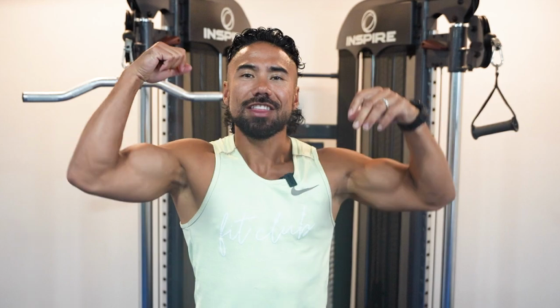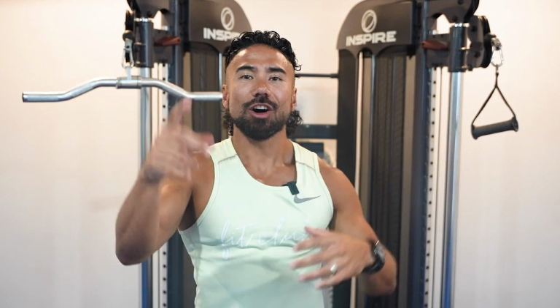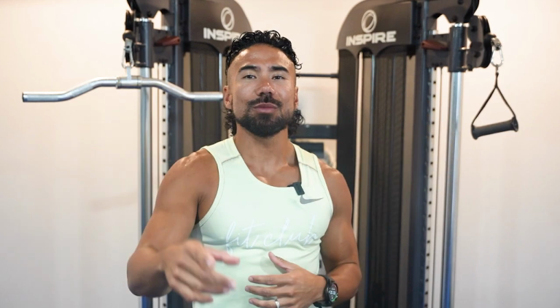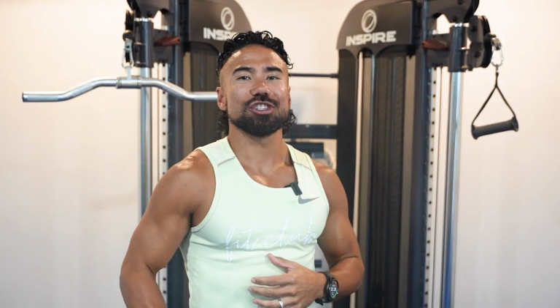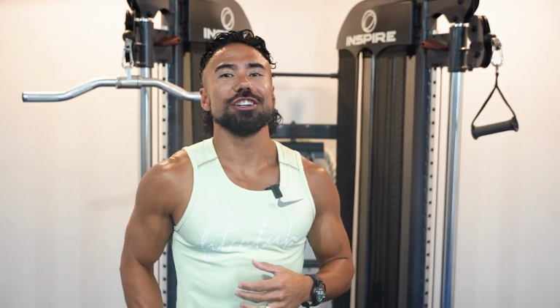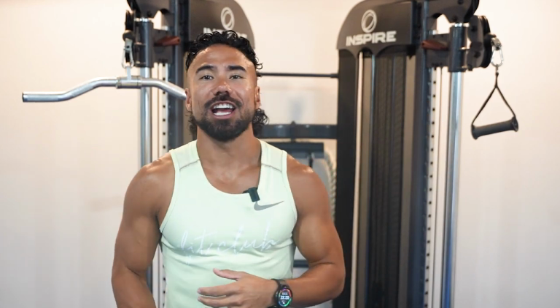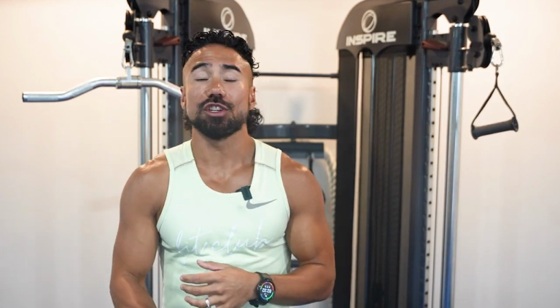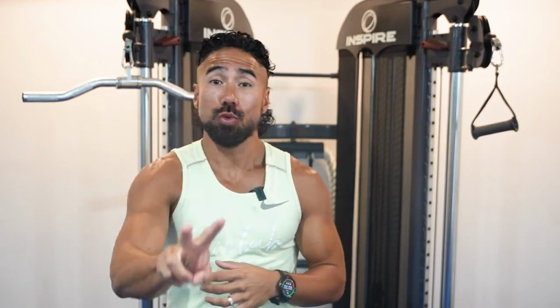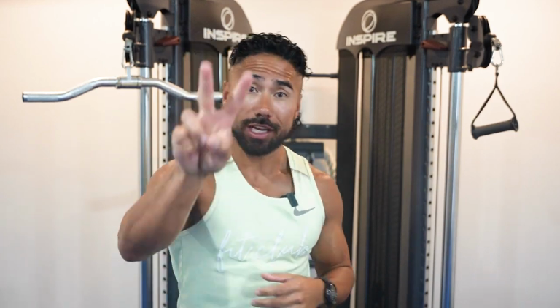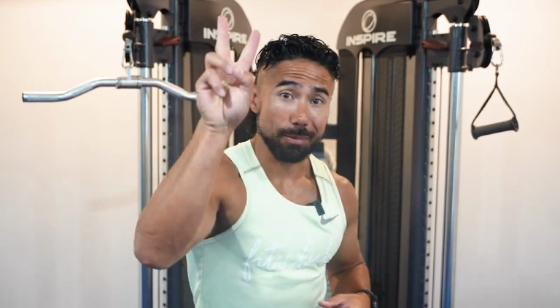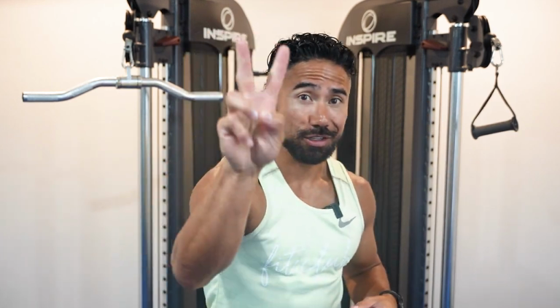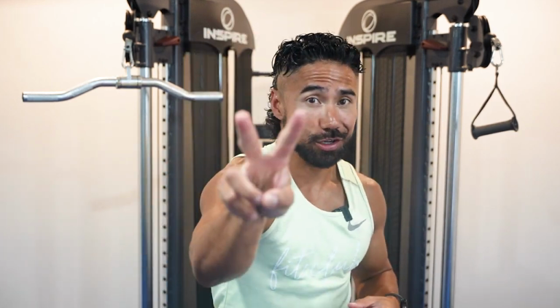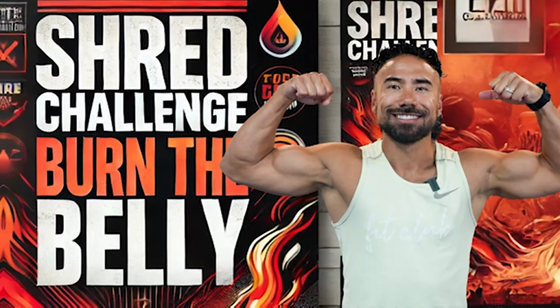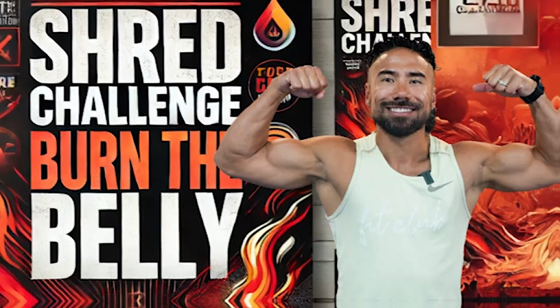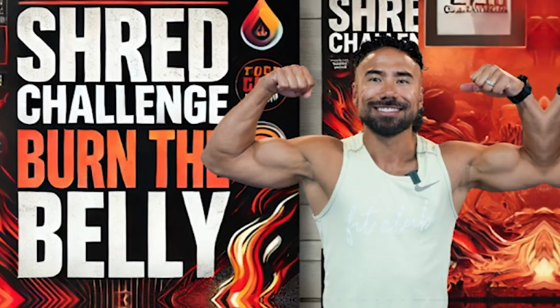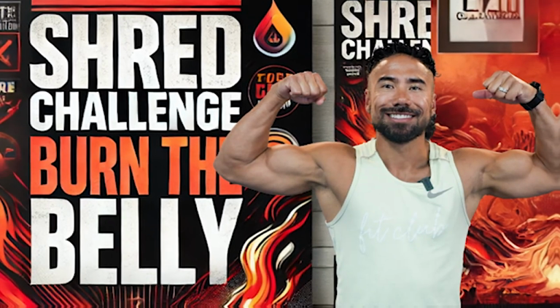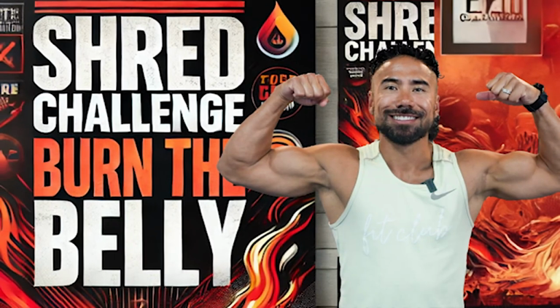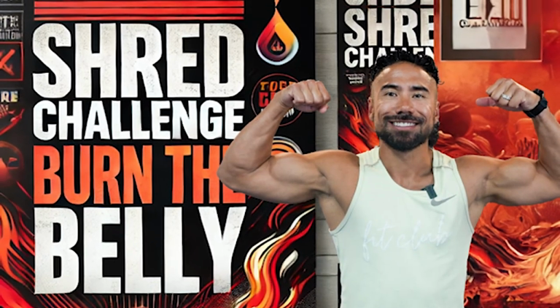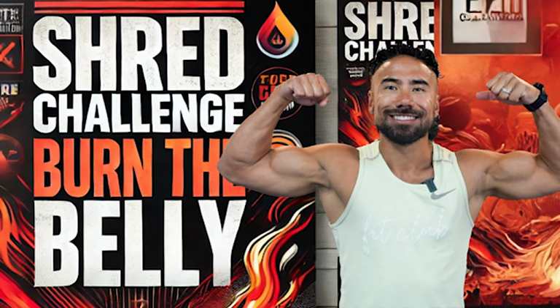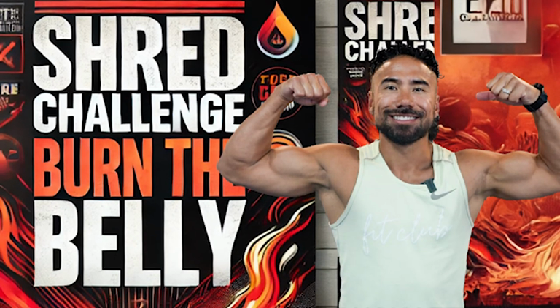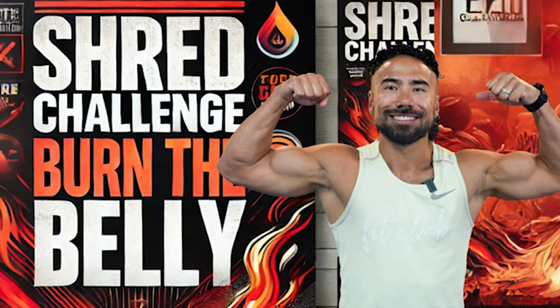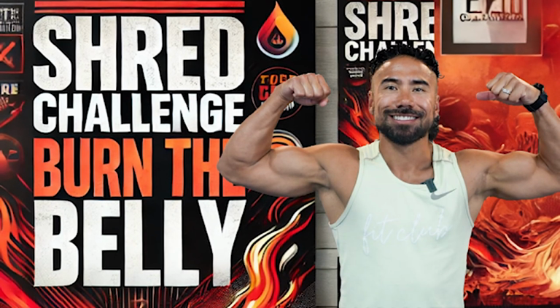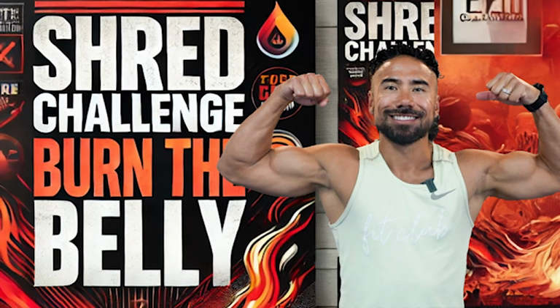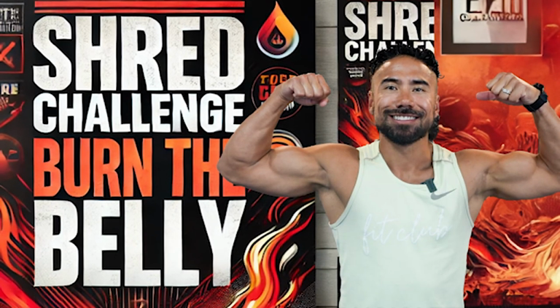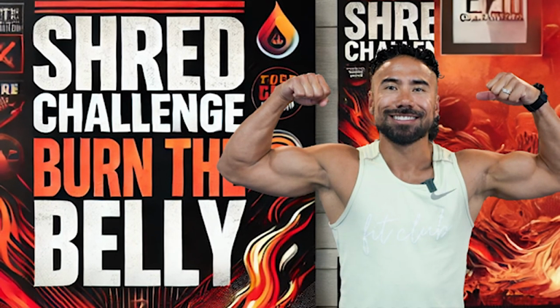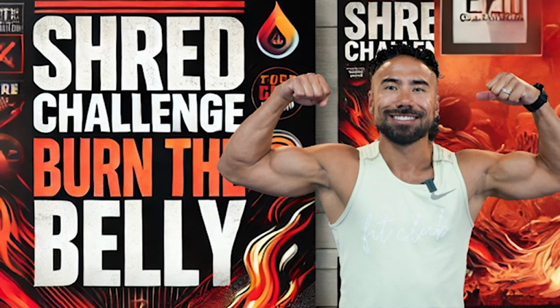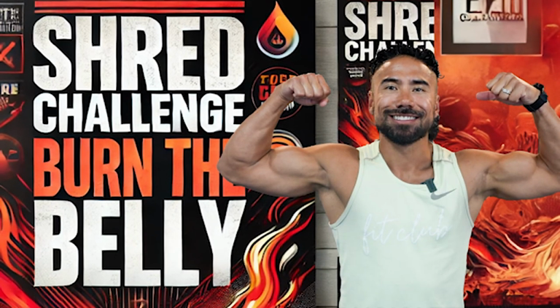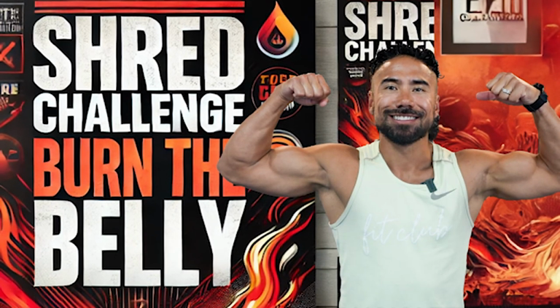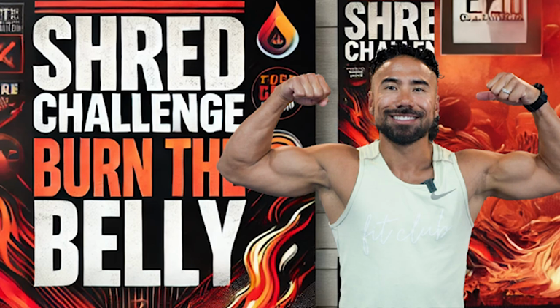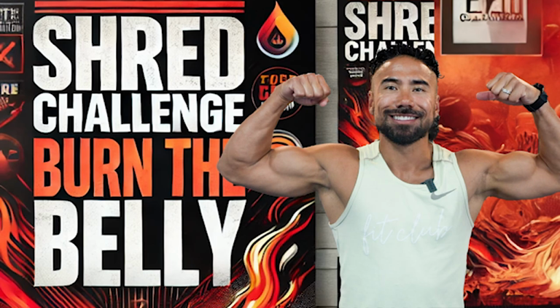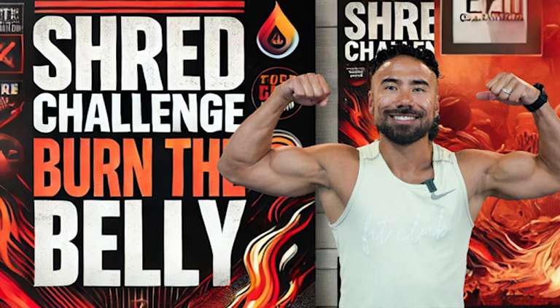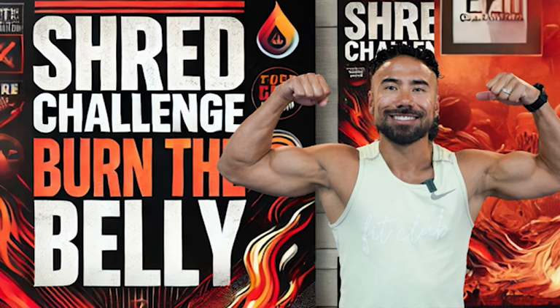The Ultimate Shred Challenge, week number two. What's up everybody? Coach RJ from www.fitclub.fit.